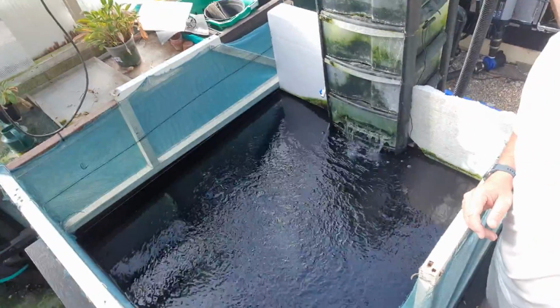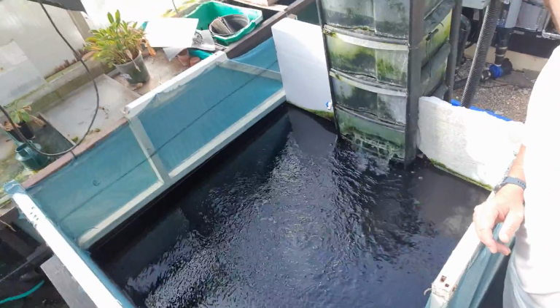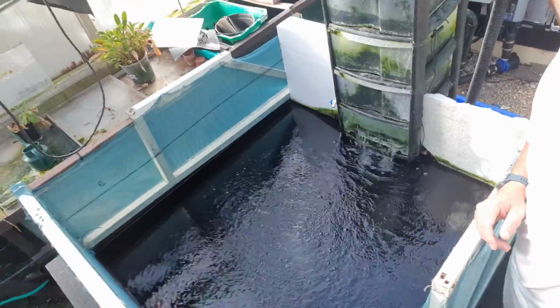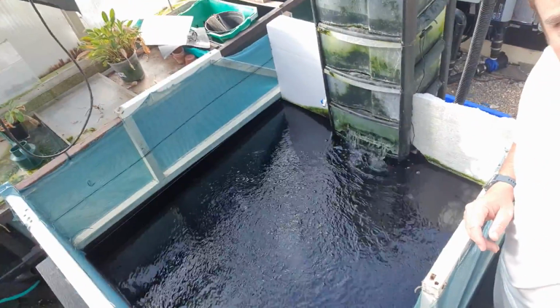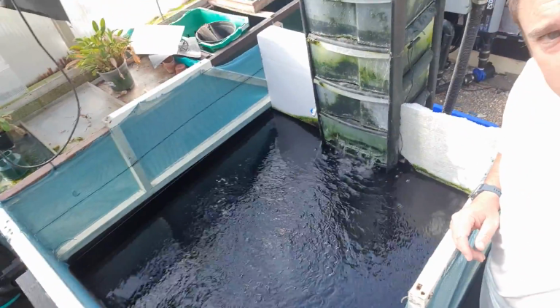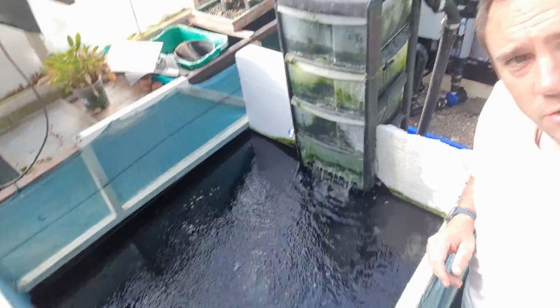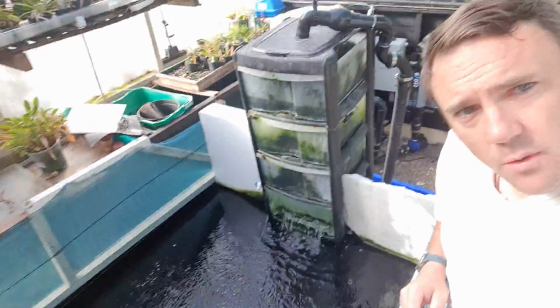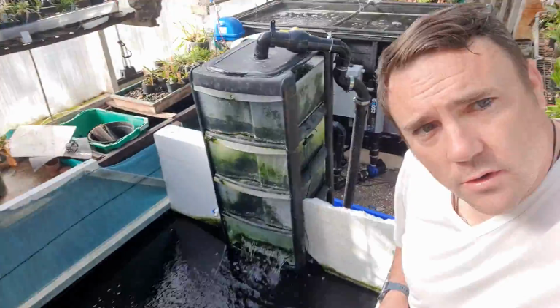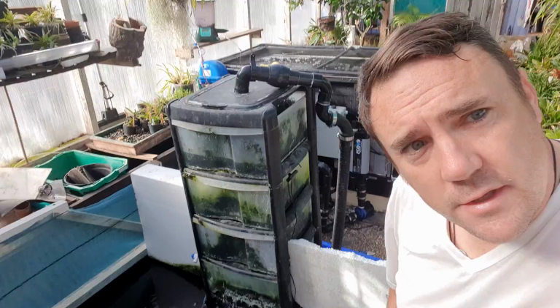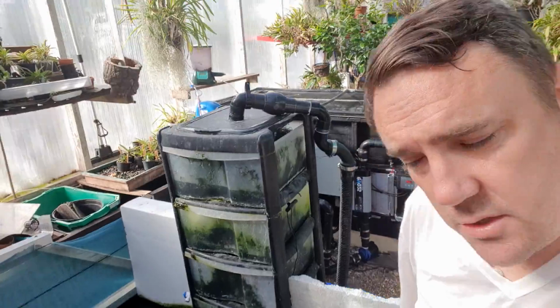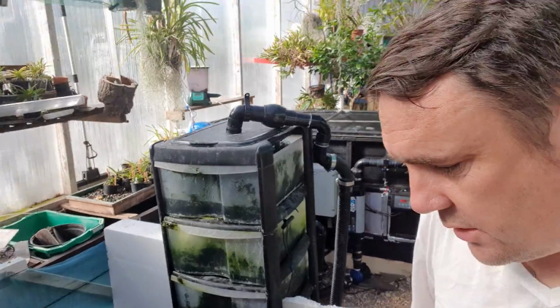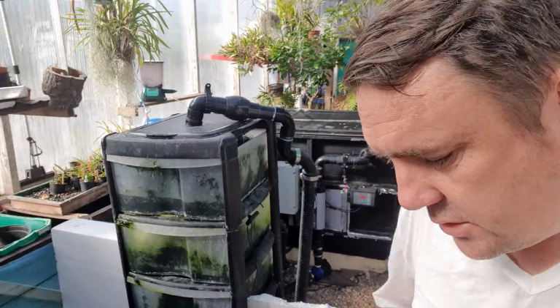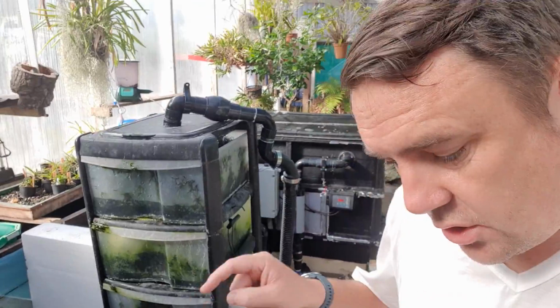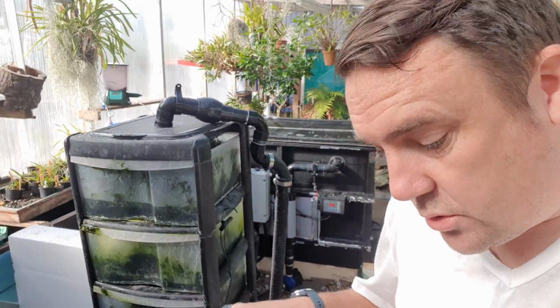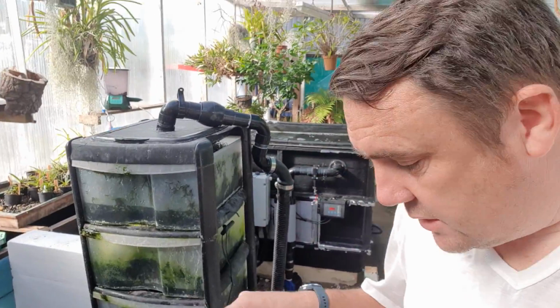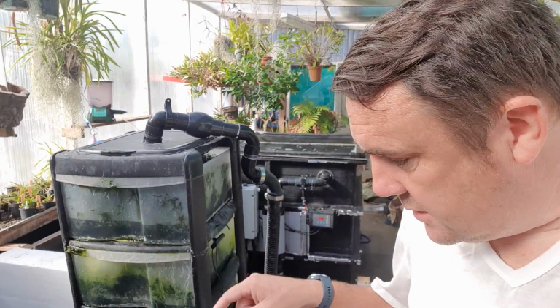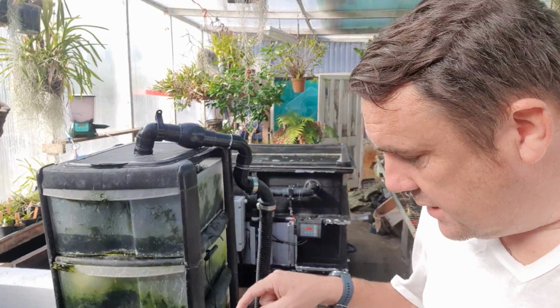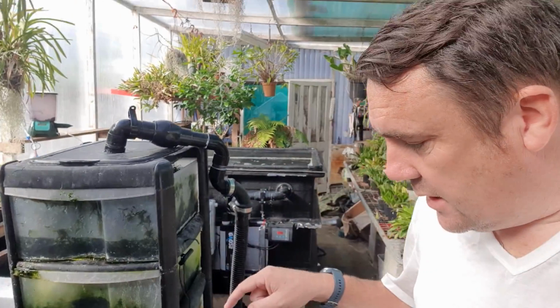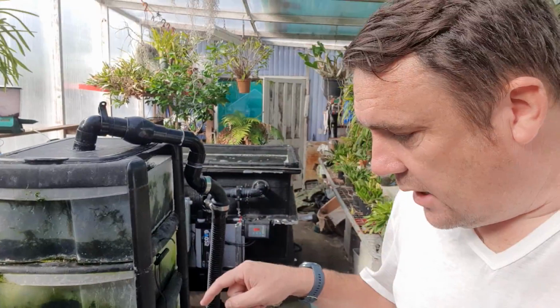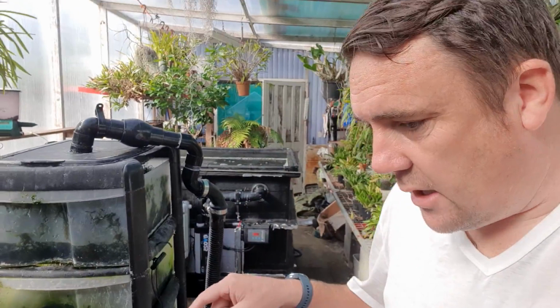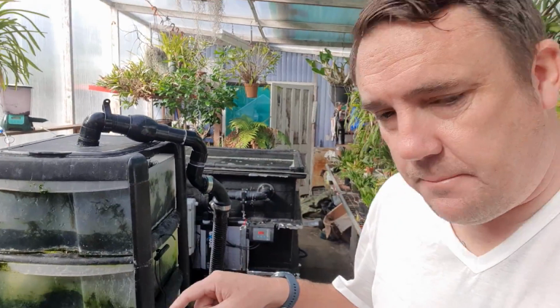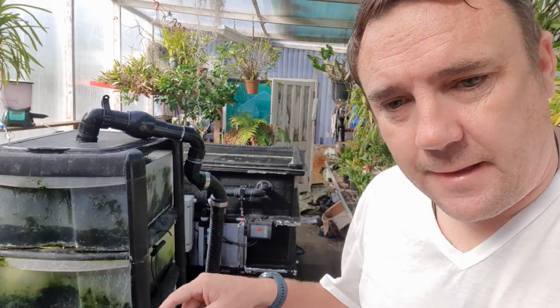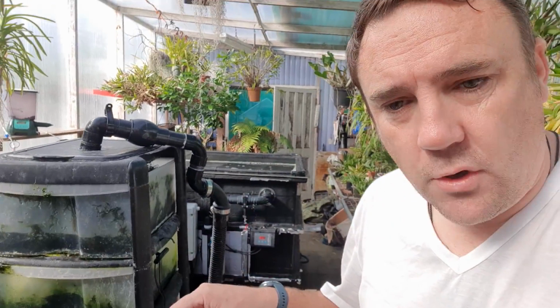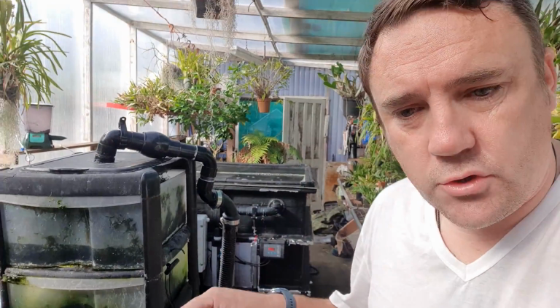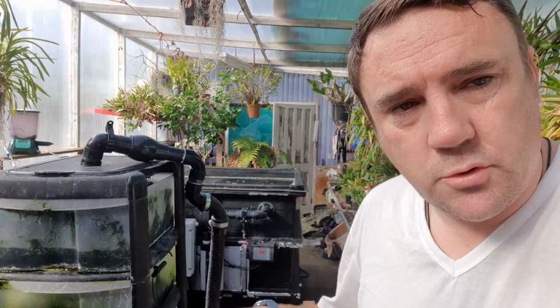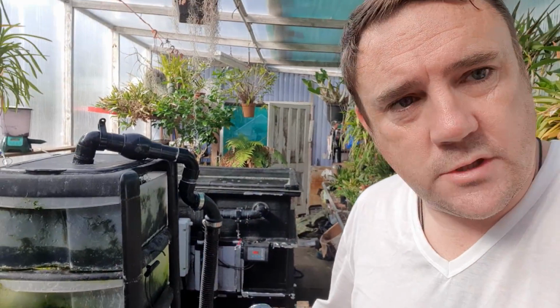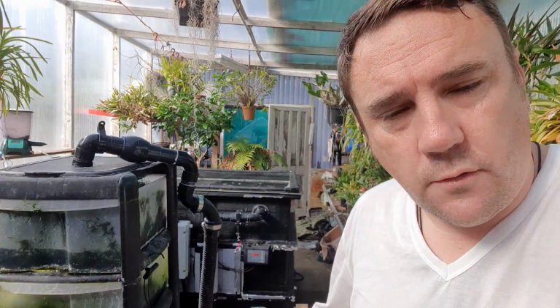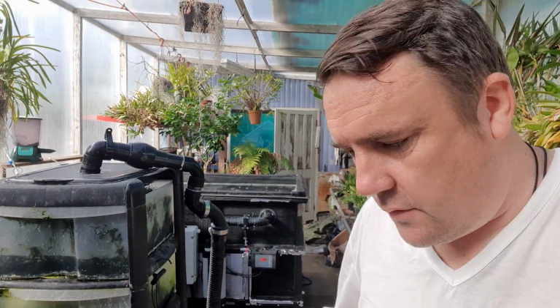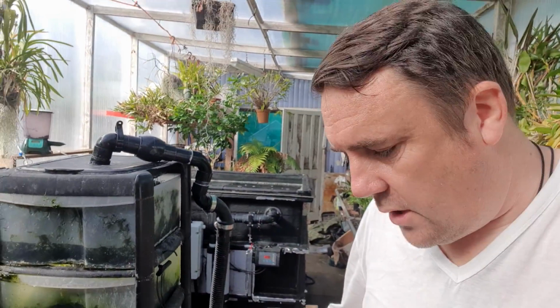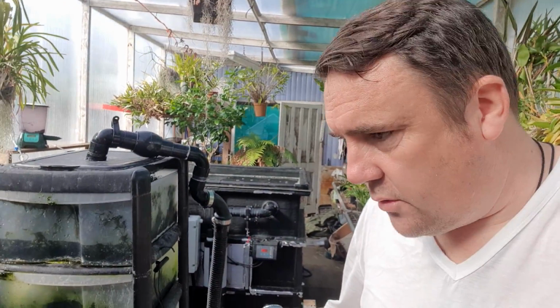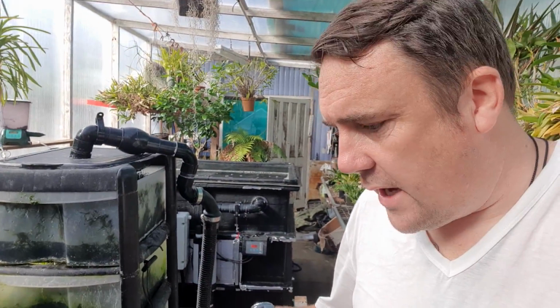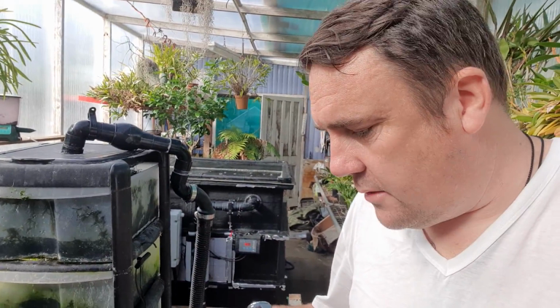Give you a quick show around. Here's the grow-on — this is the one that's salted. I've not topped up with salt for a while now.